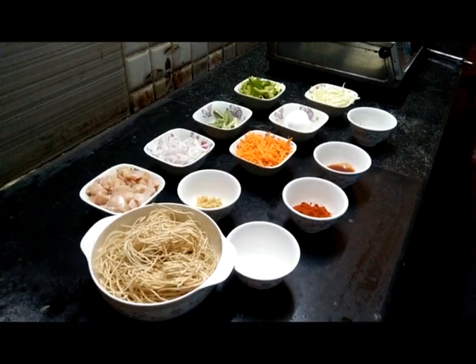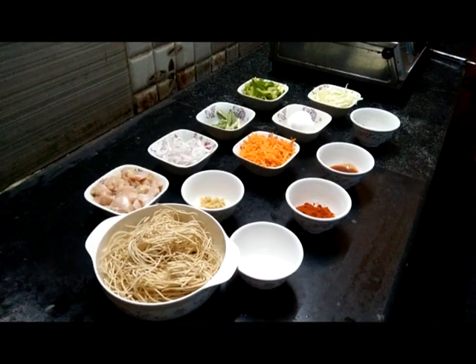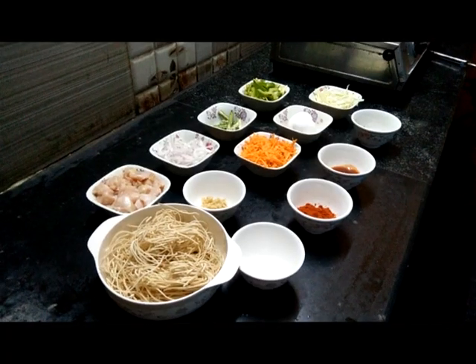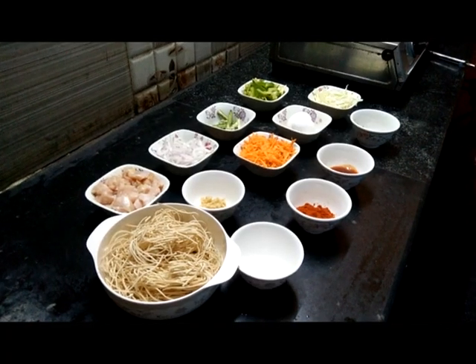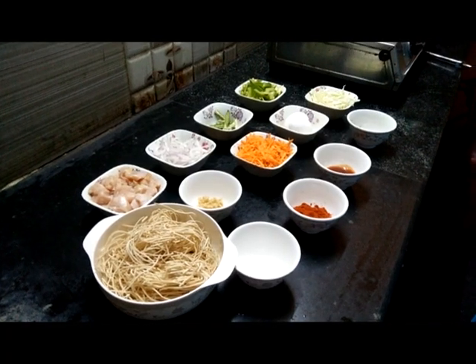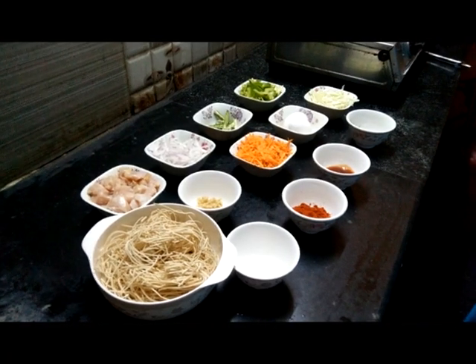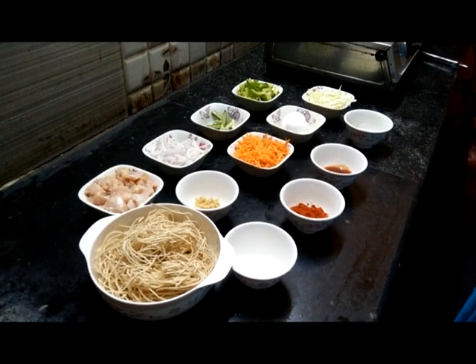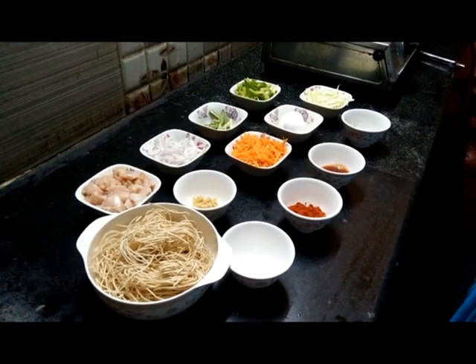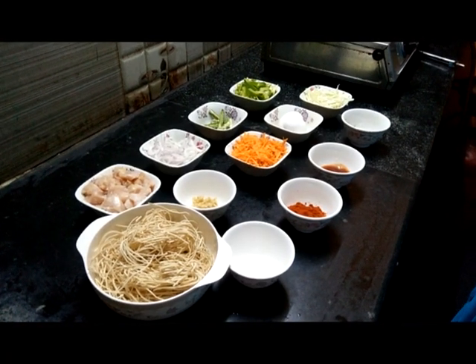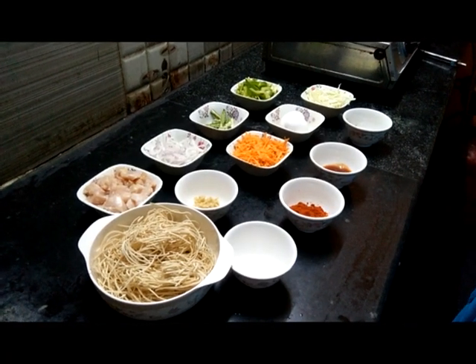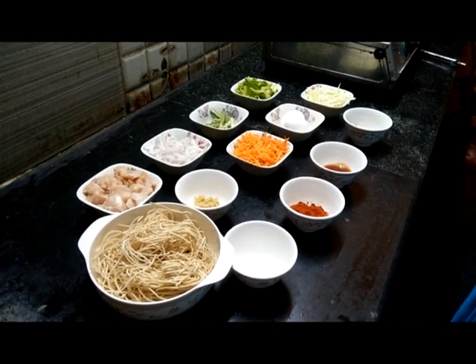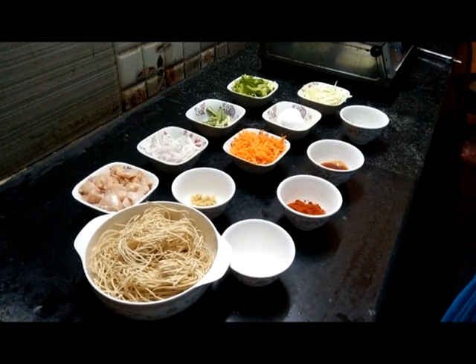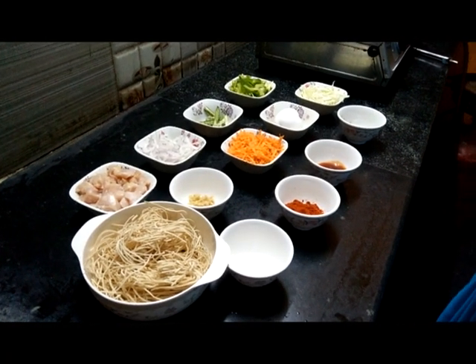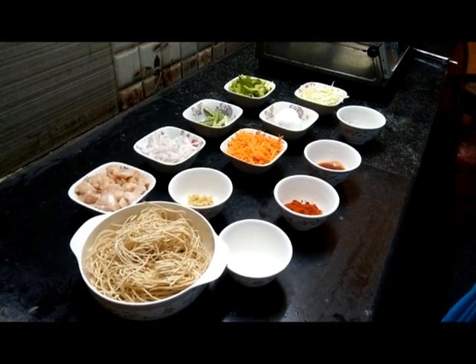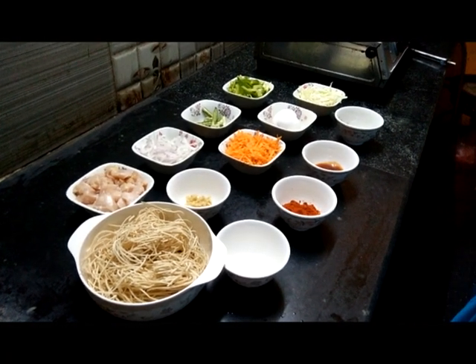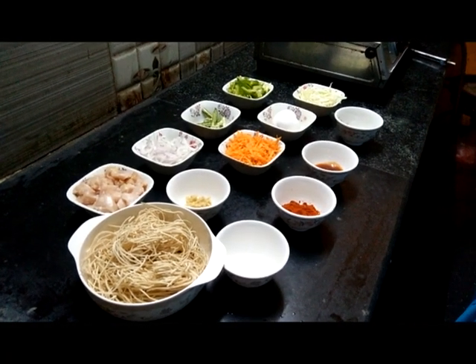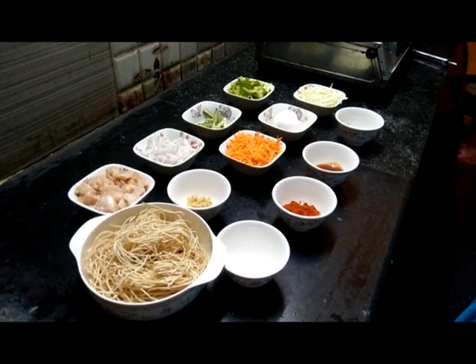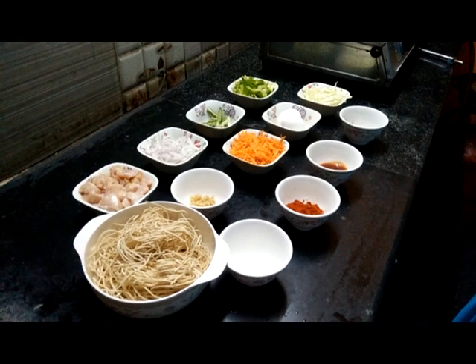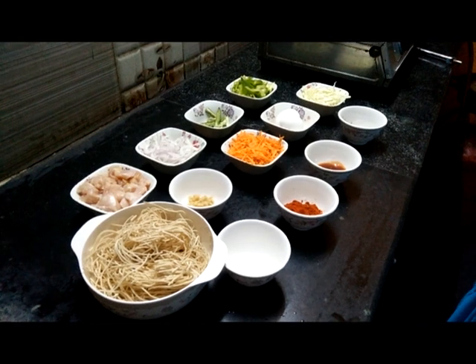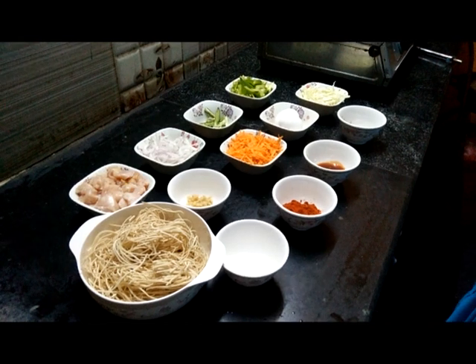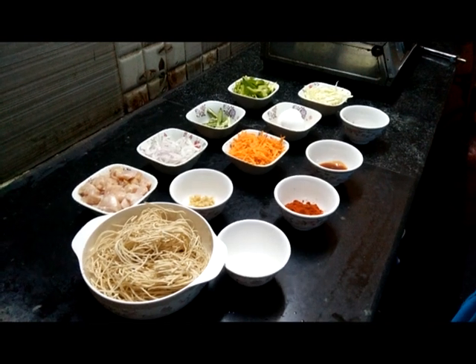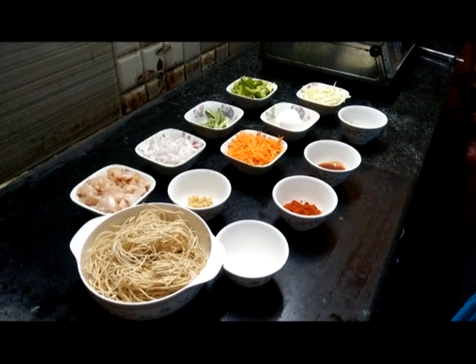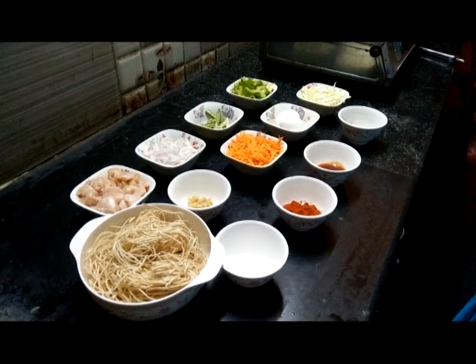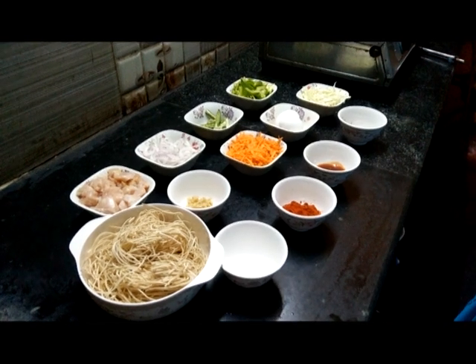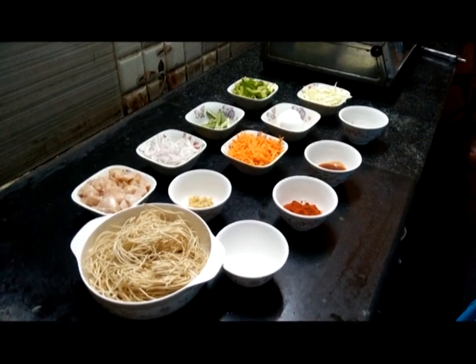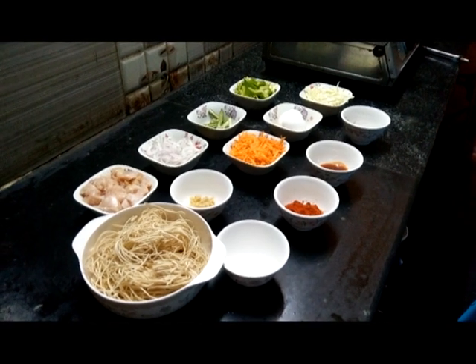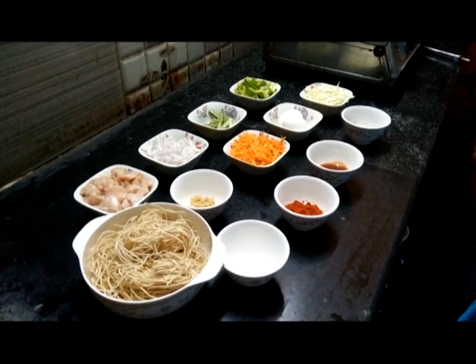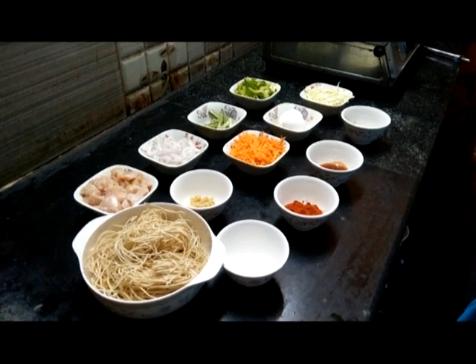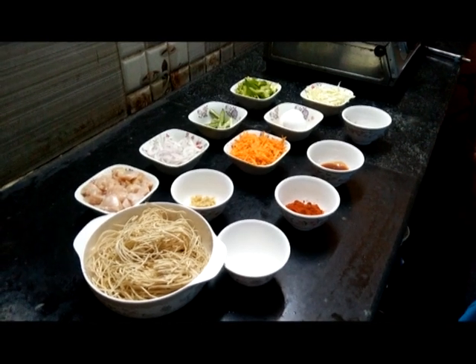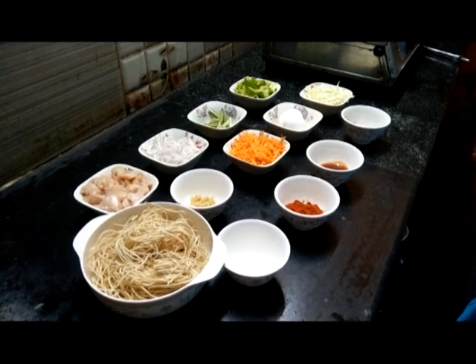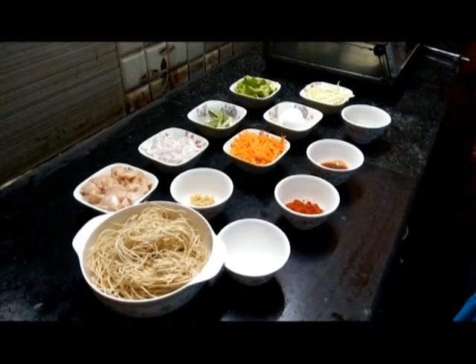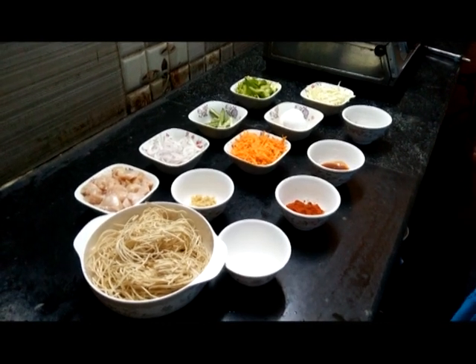Hello friends, welcome to Zara Cooks. In this video, I will show you the fast food style chicken noodles.